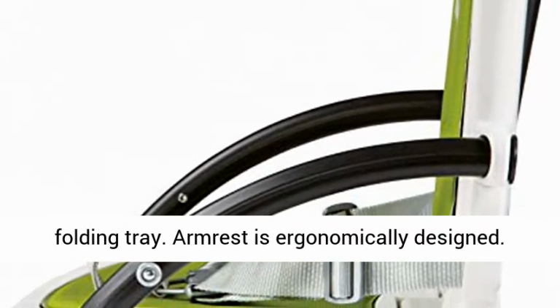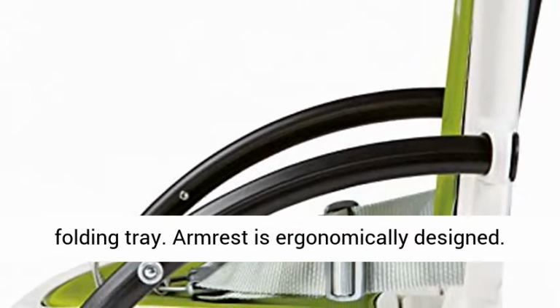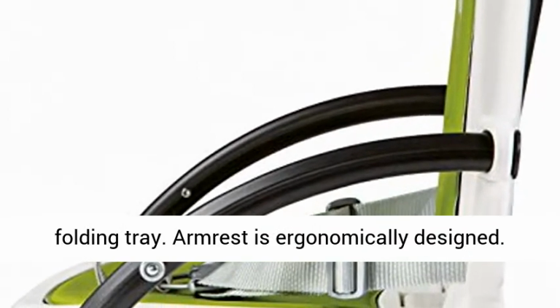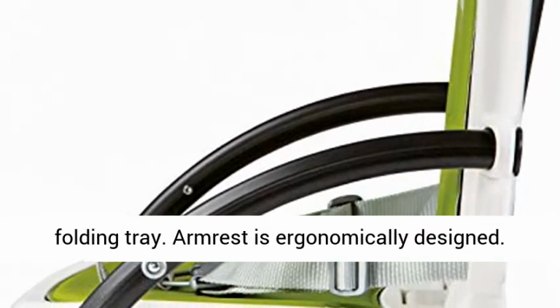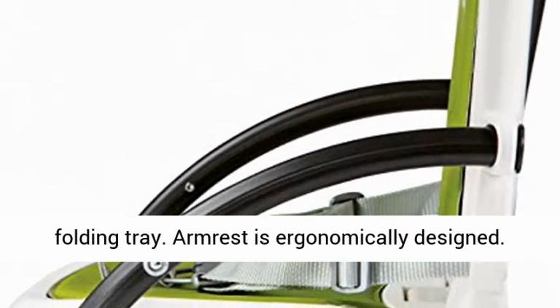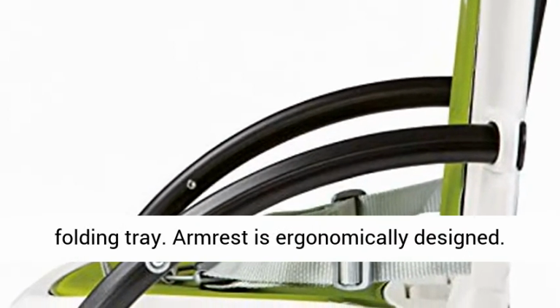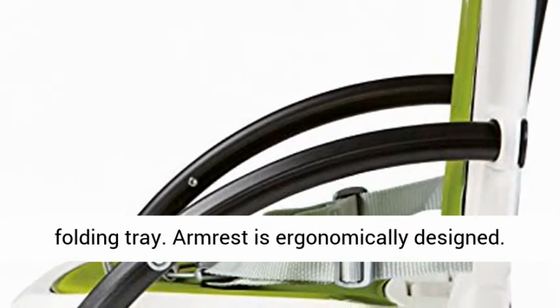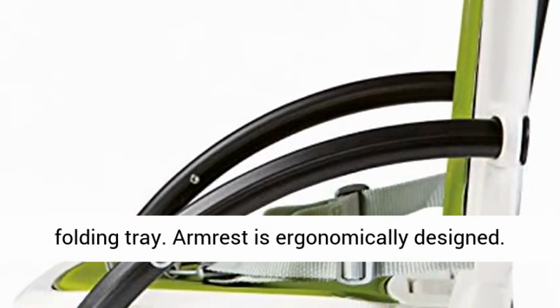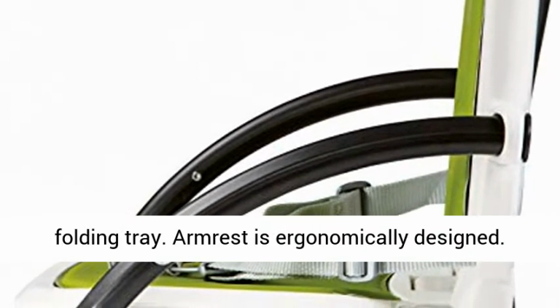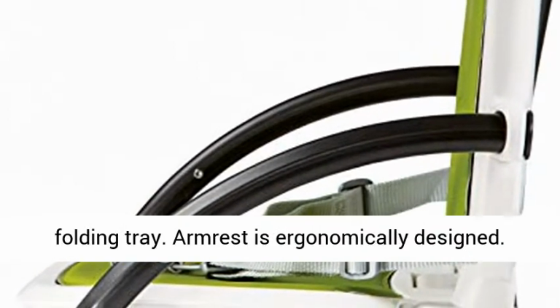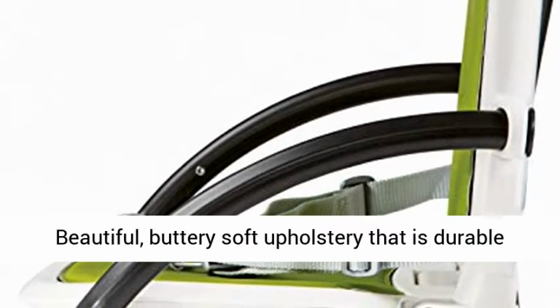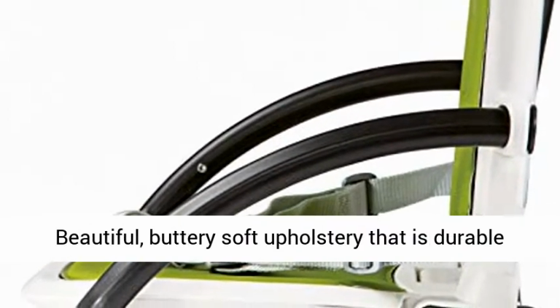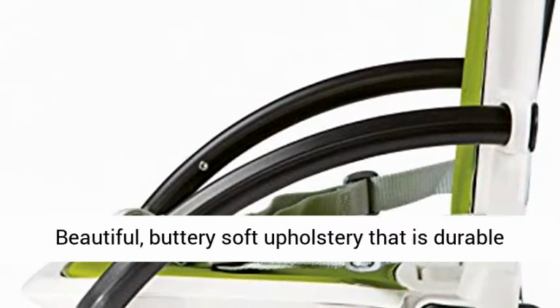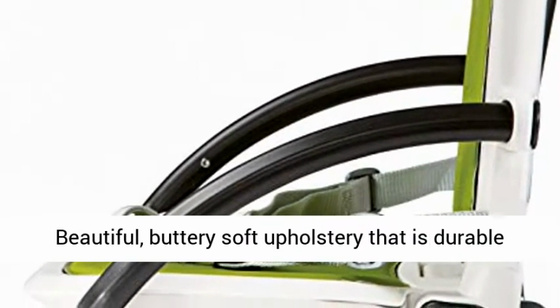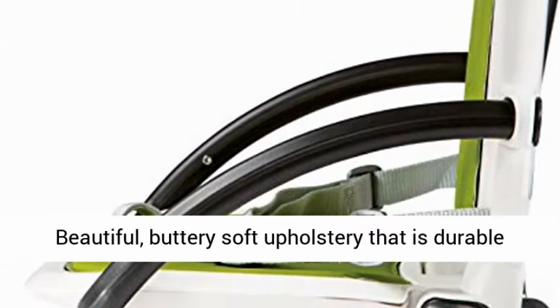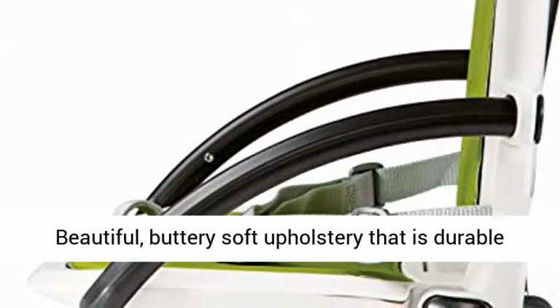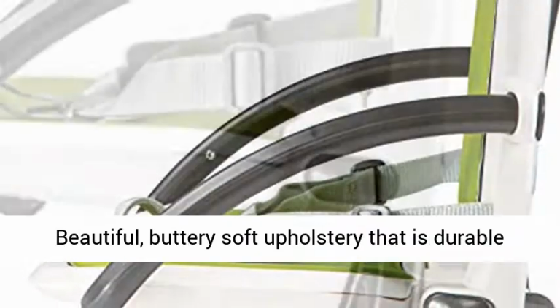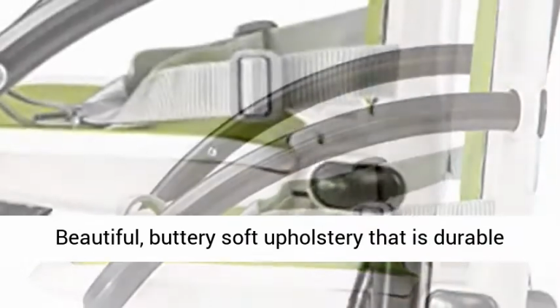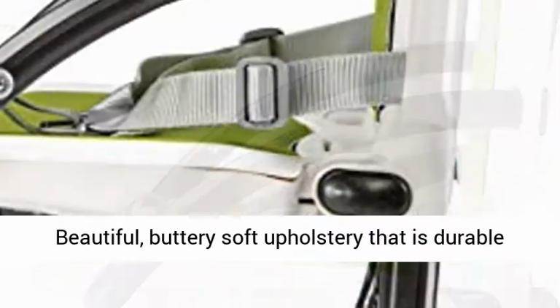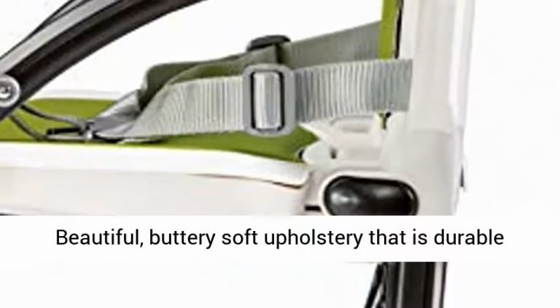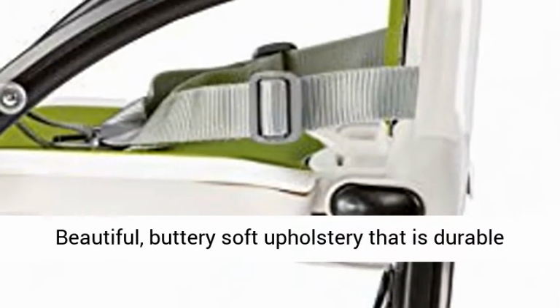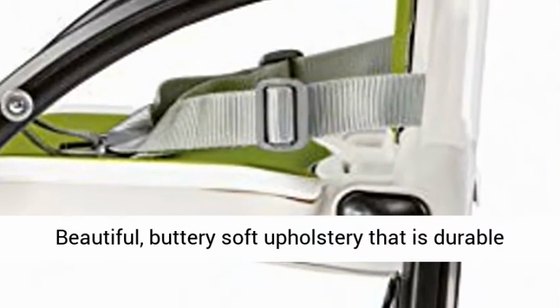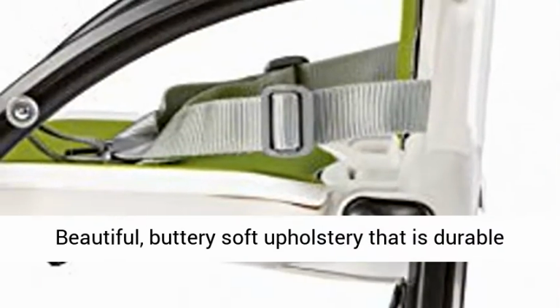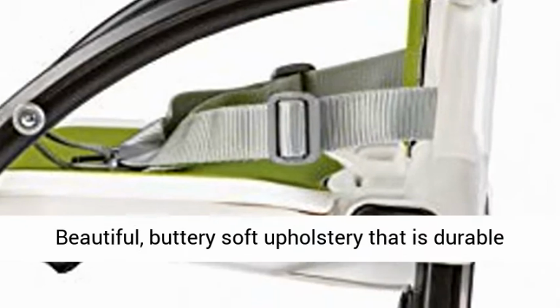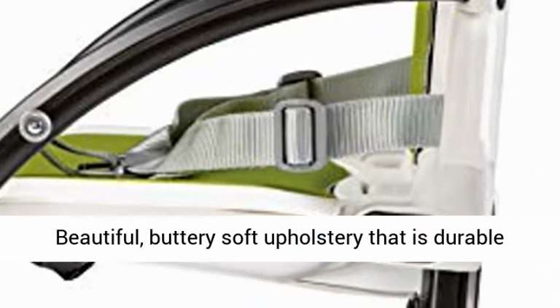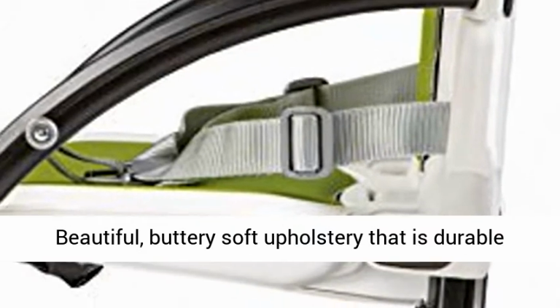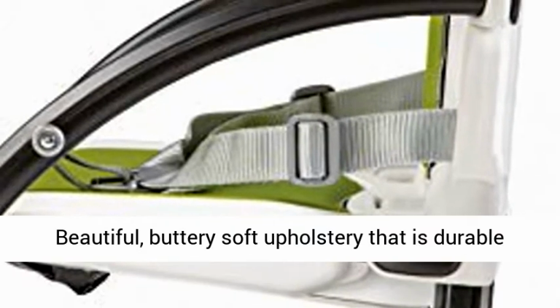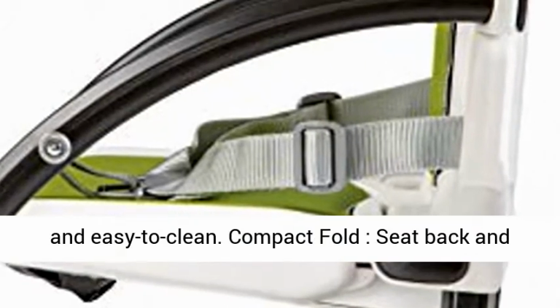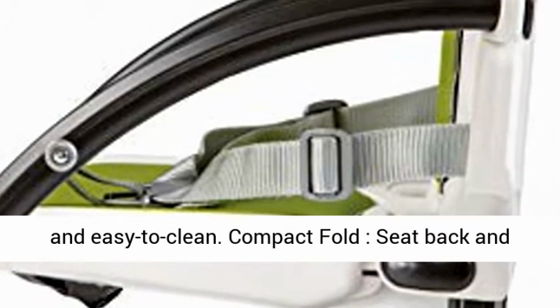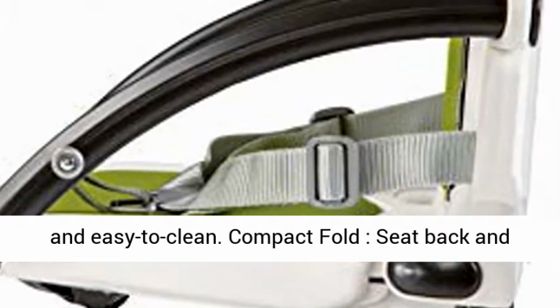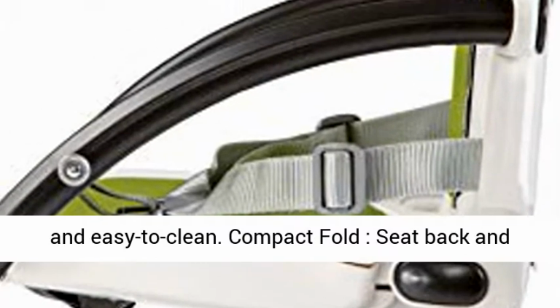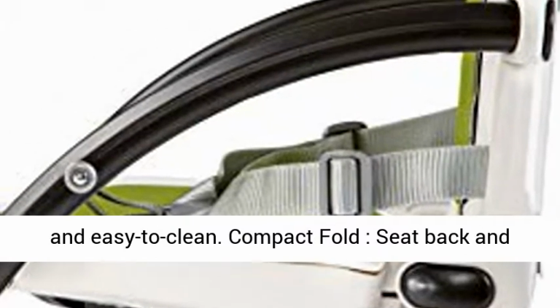Armrest is ergonomically designed. Beautiful, buttery soft upholstery that is durable and easy to clean.